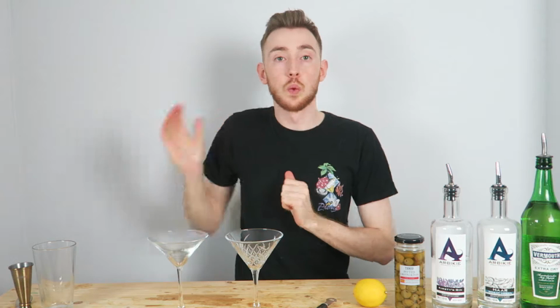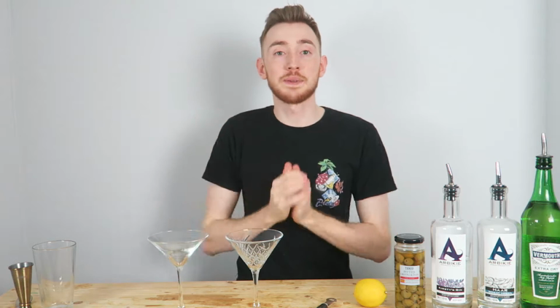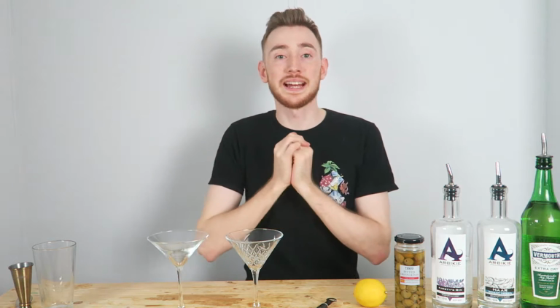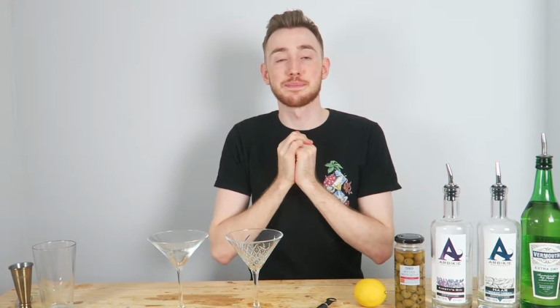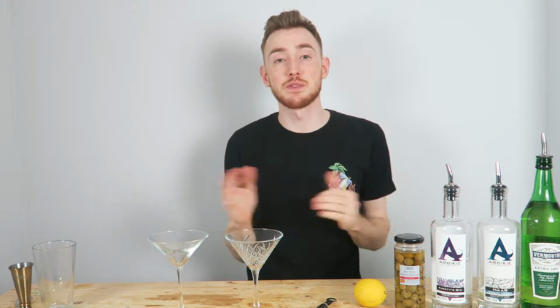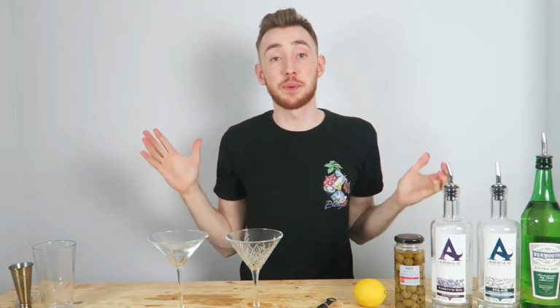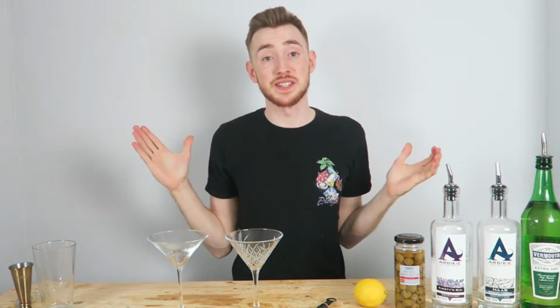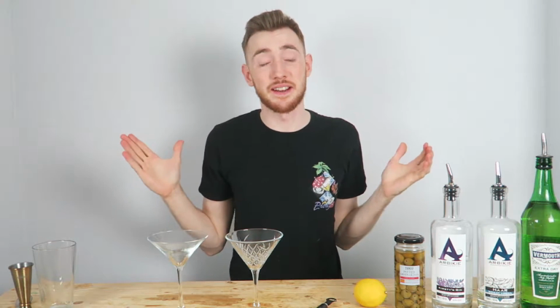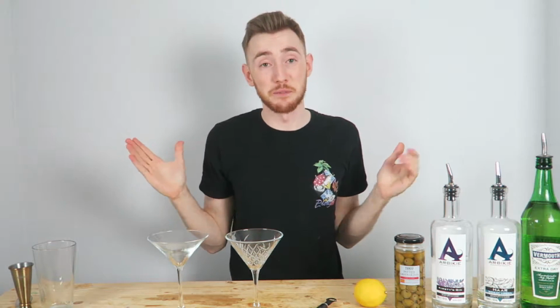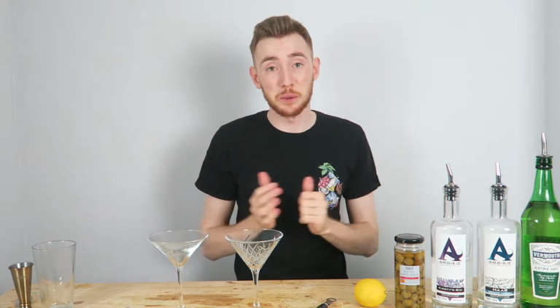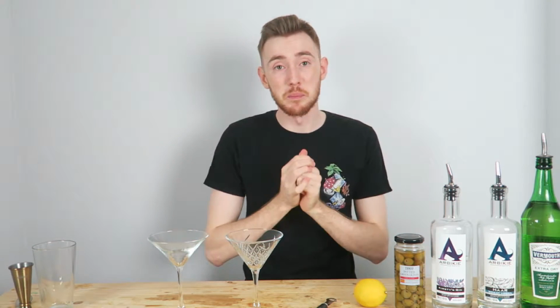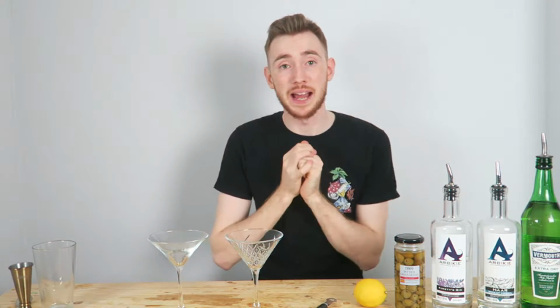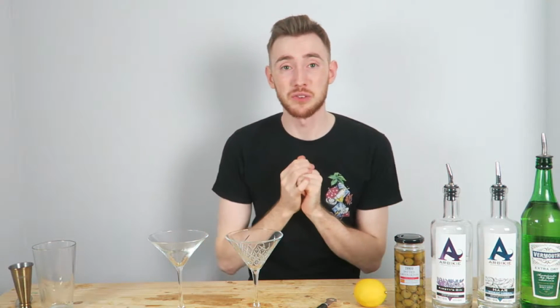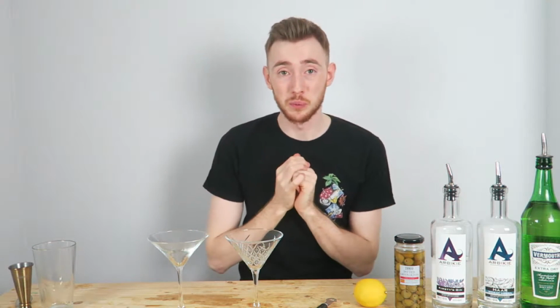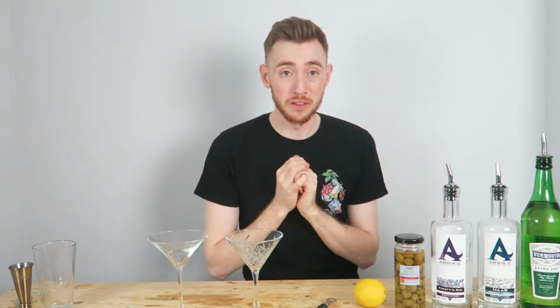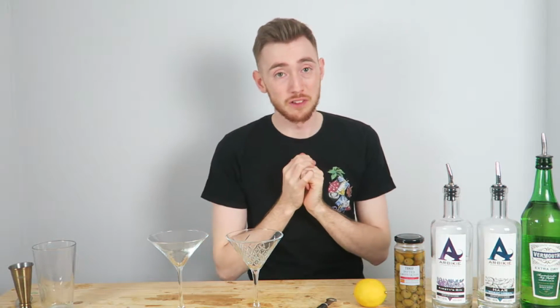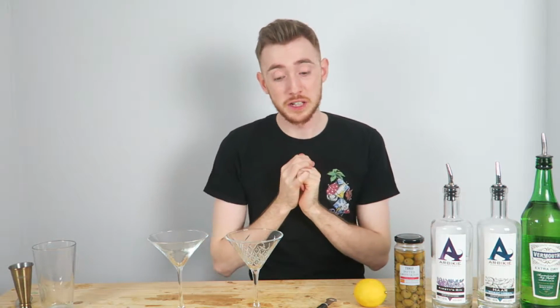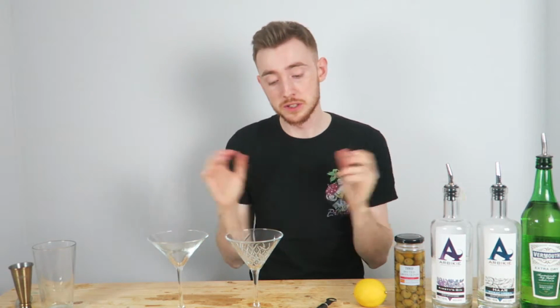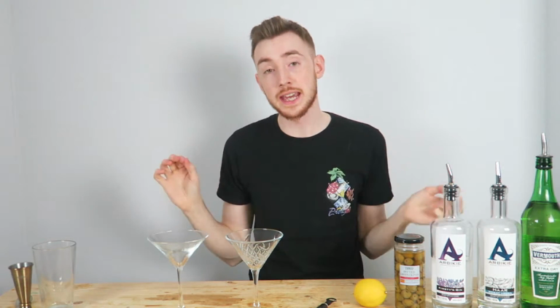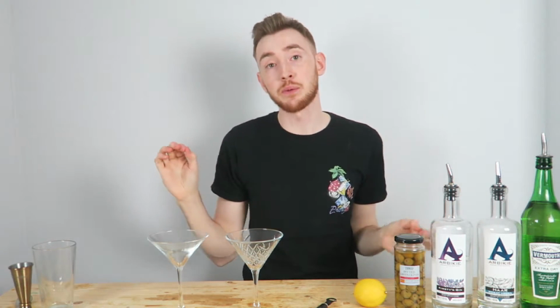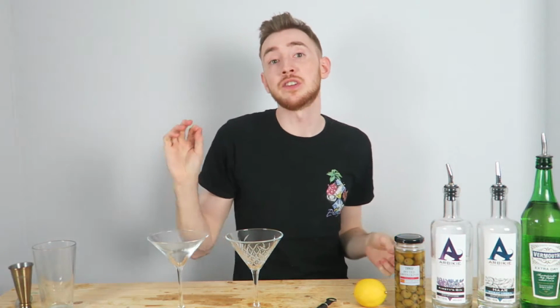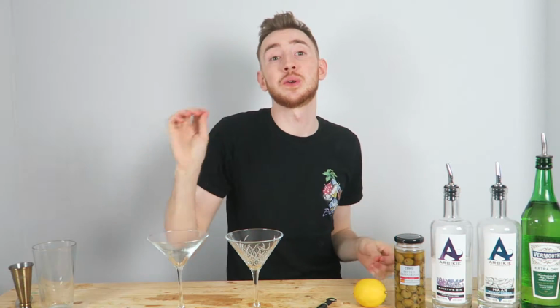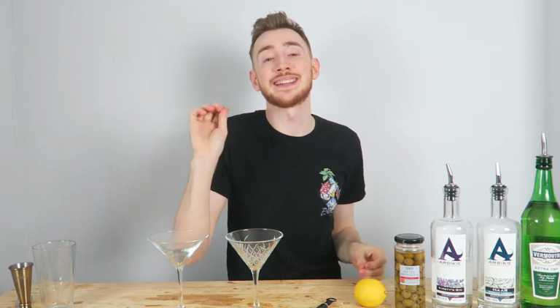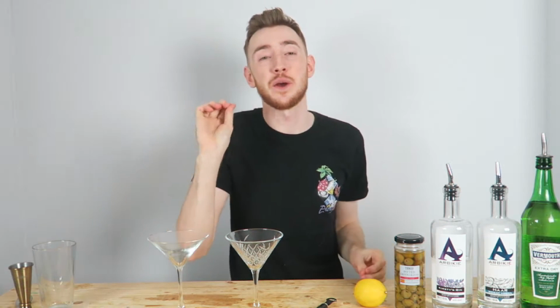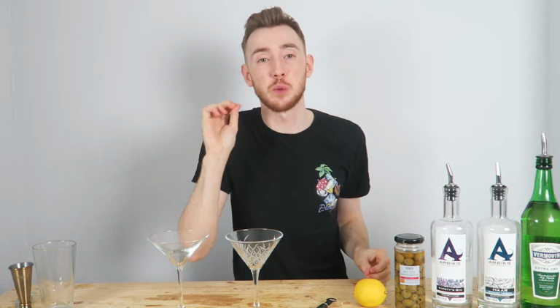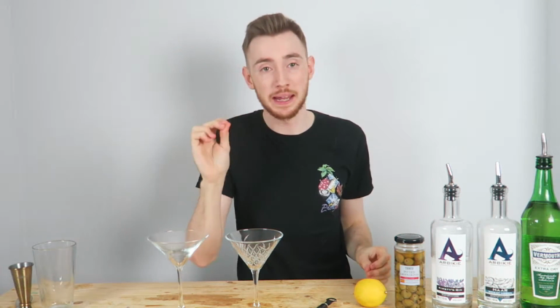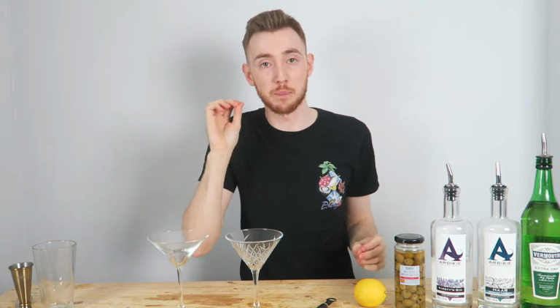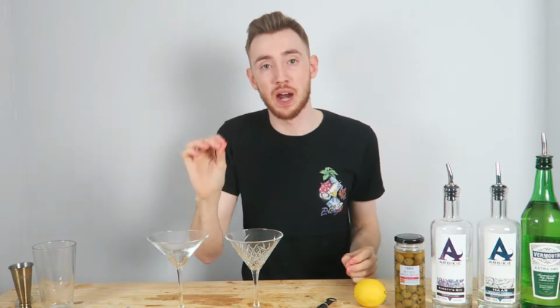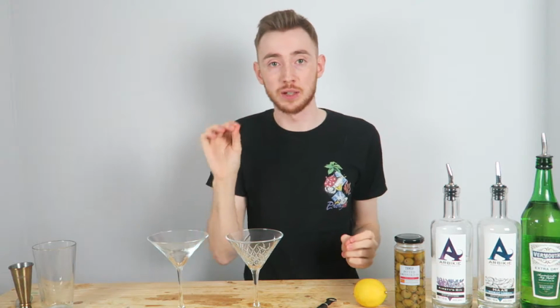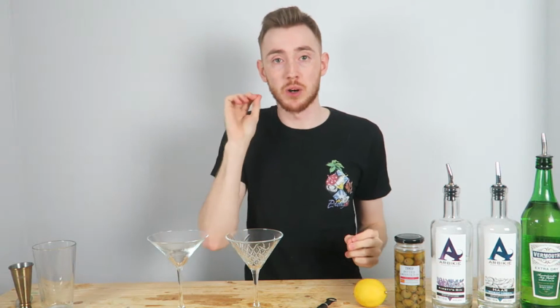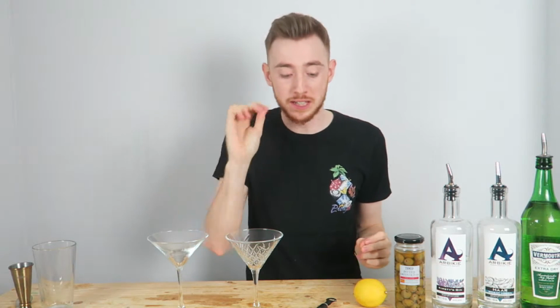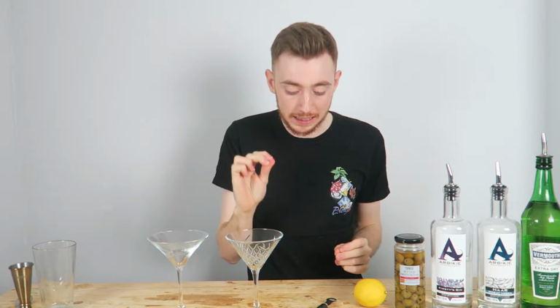What's up you guys, my name is Brent Tsai and welcome back to another video. Today I'm going to teach you guys how to make the perfect martini.